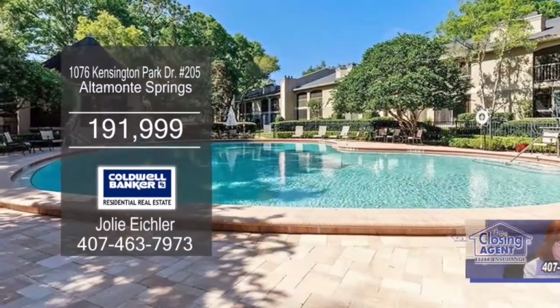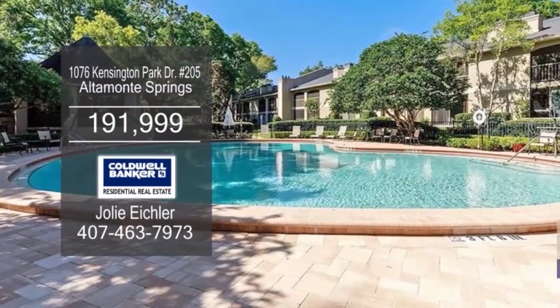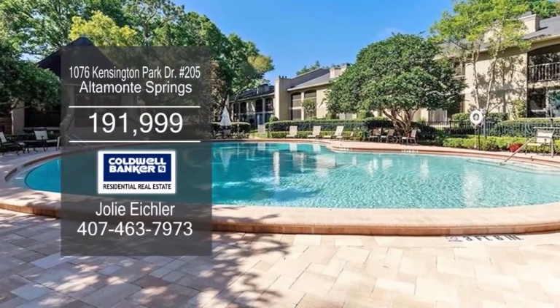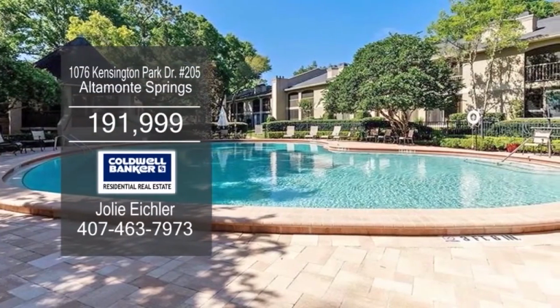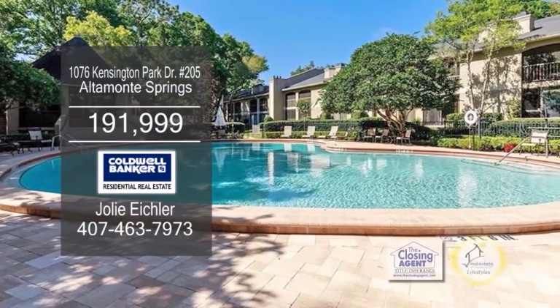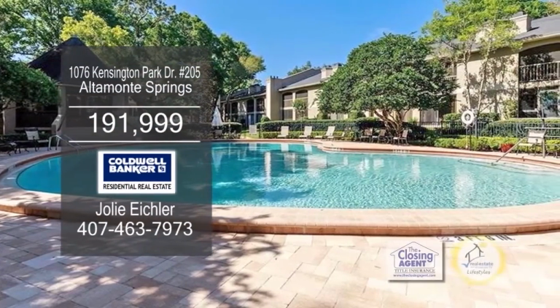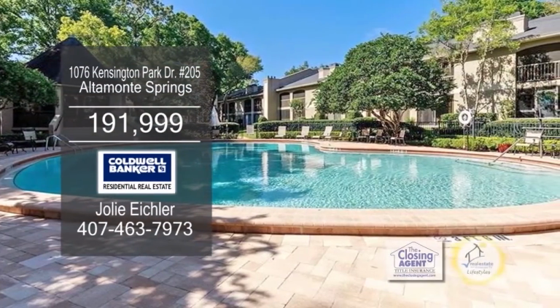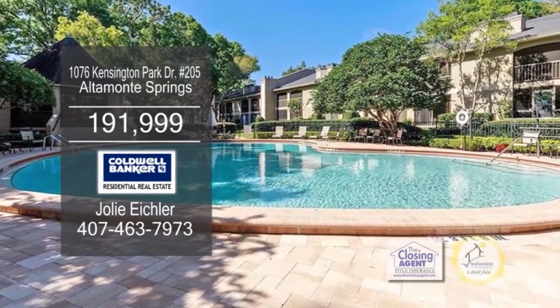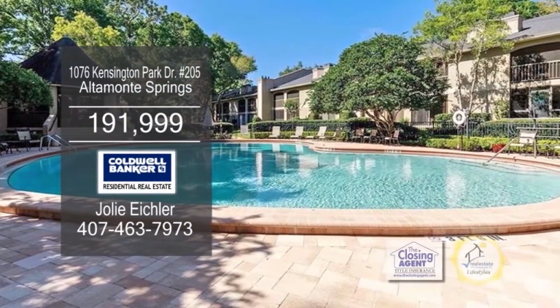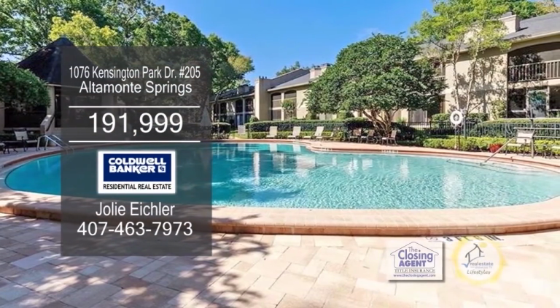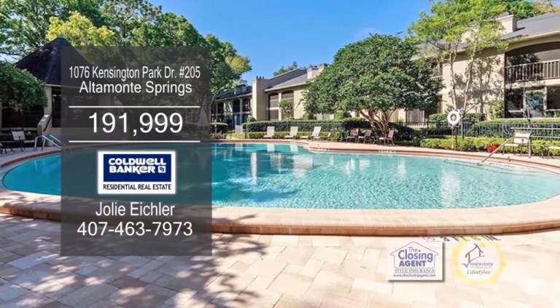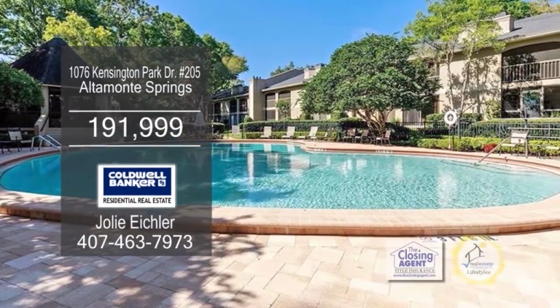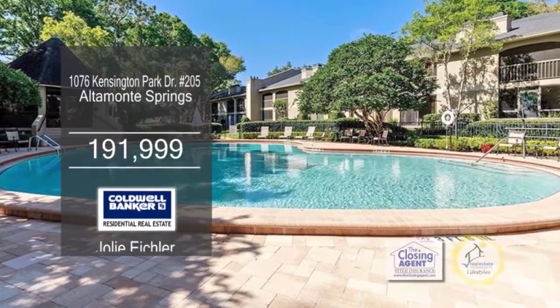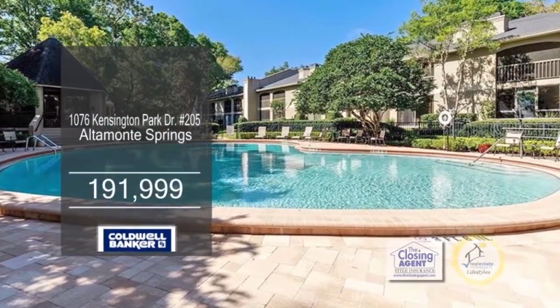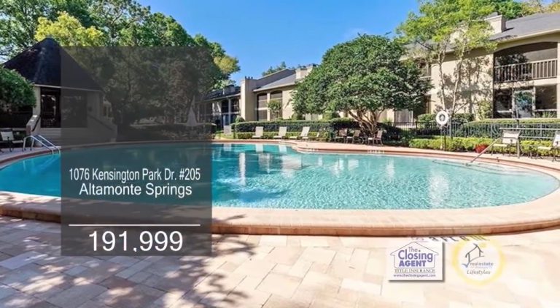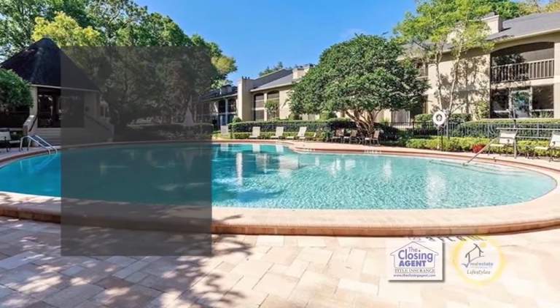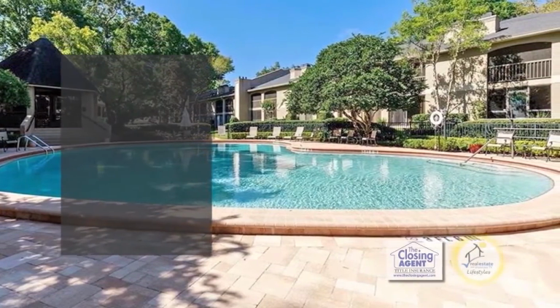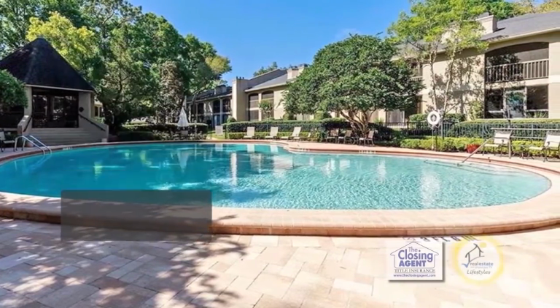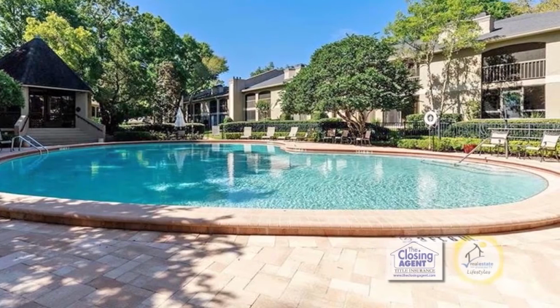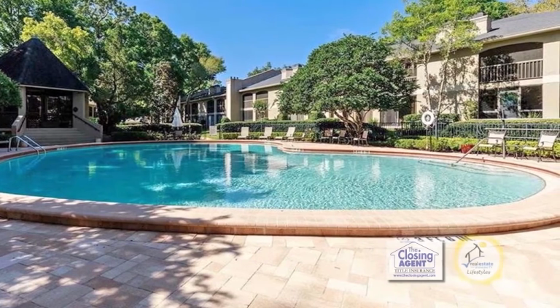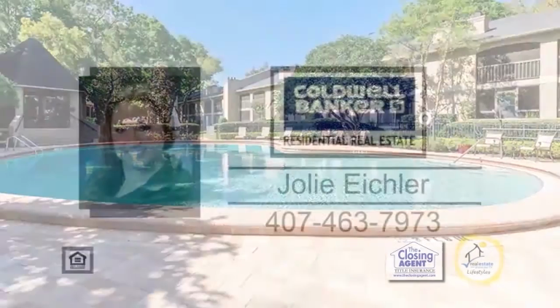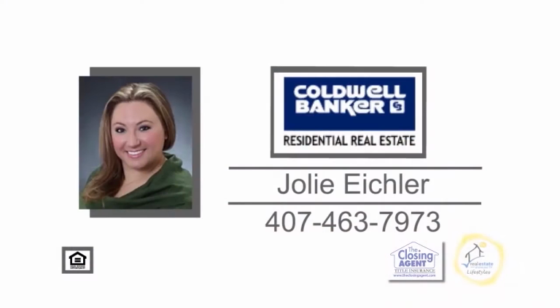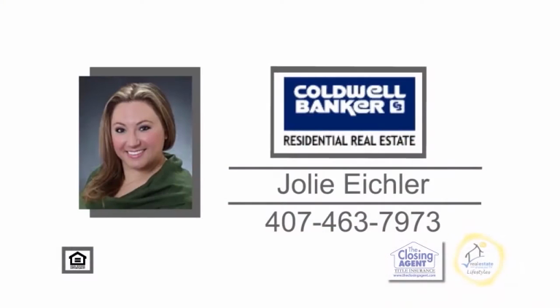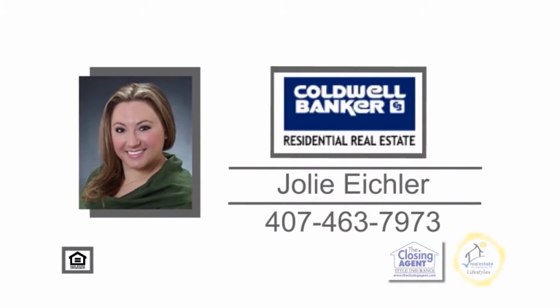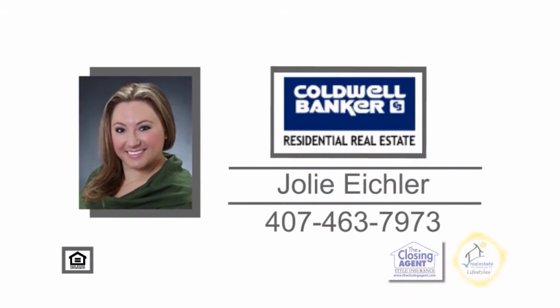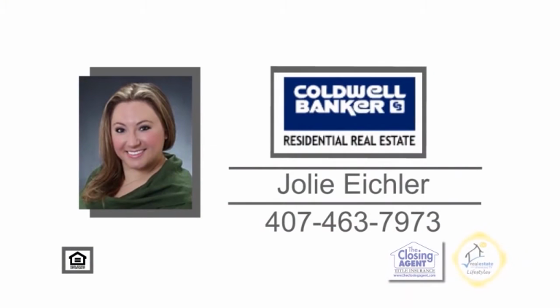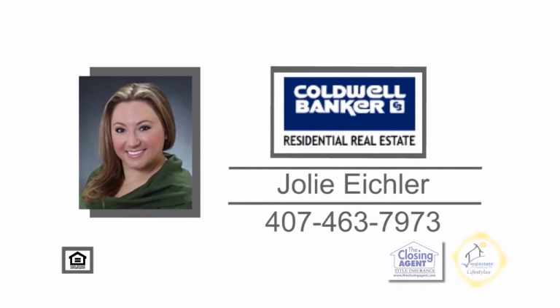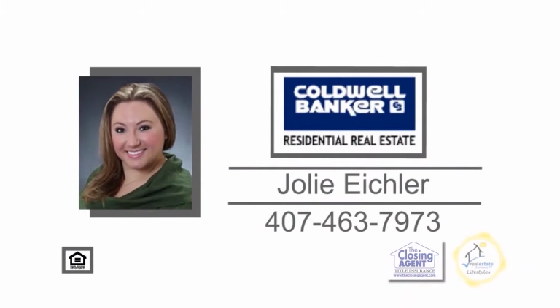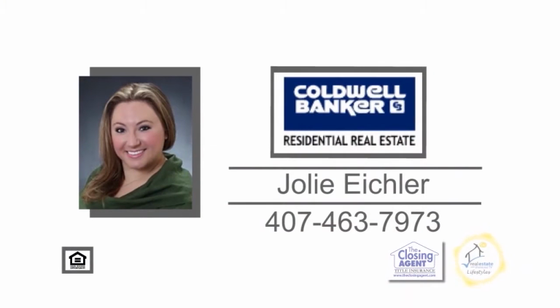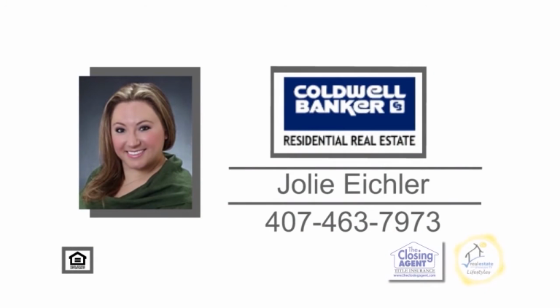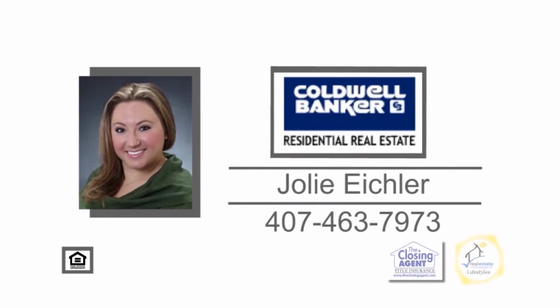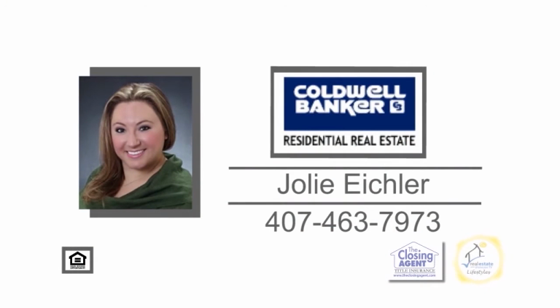The community features a pool, tennis courts, and more. For additional information on this two-bedroom, two-bath condo, give Jolie a call.